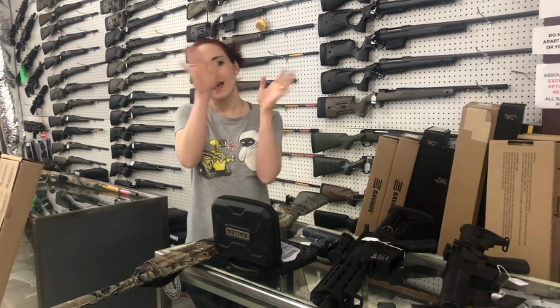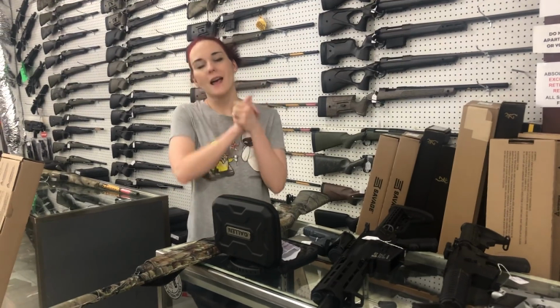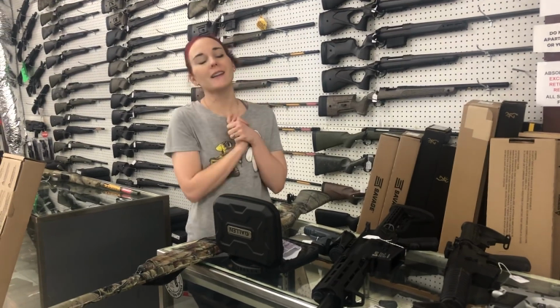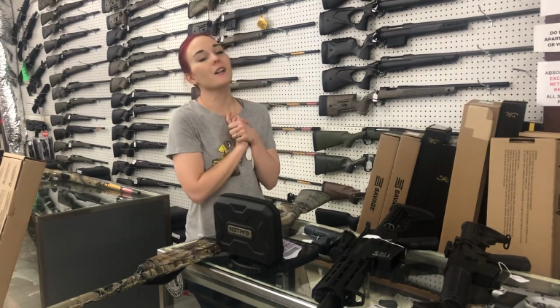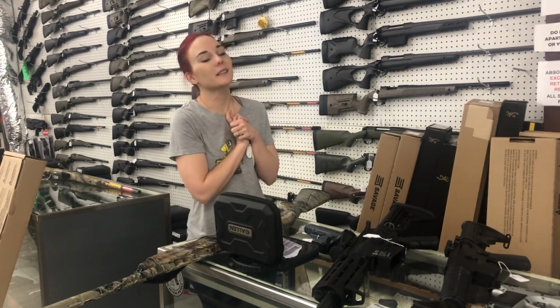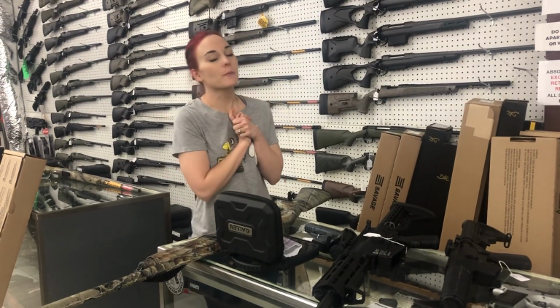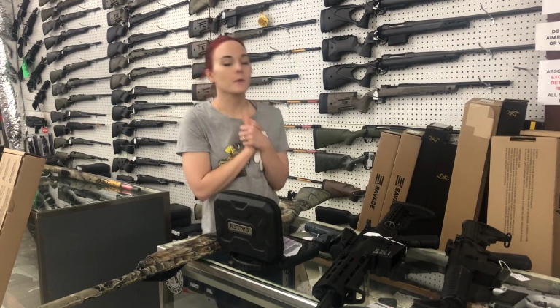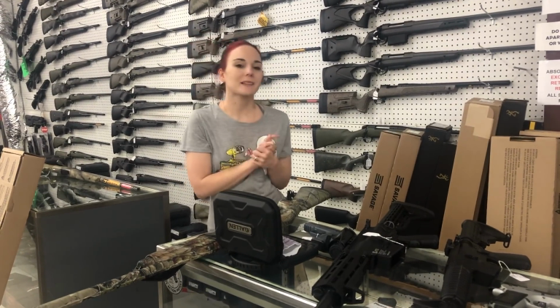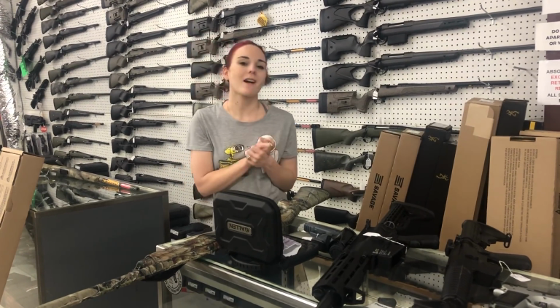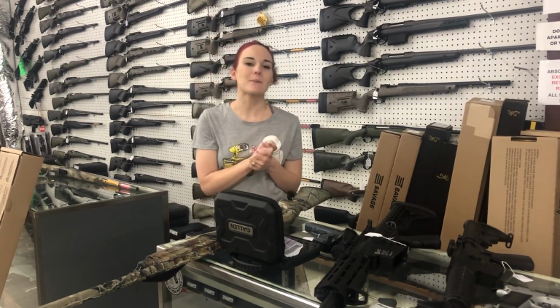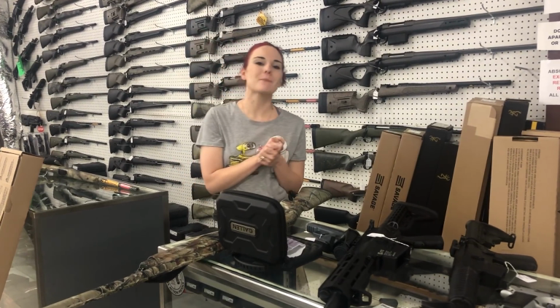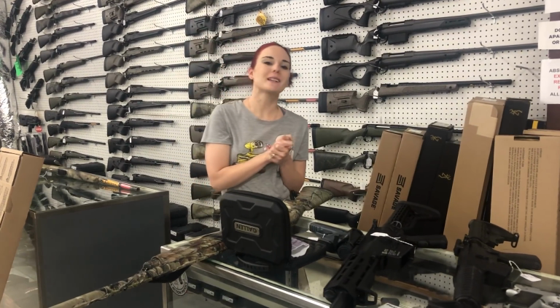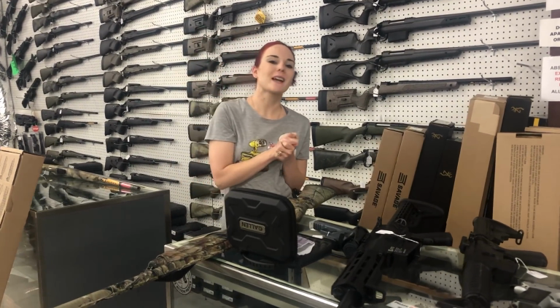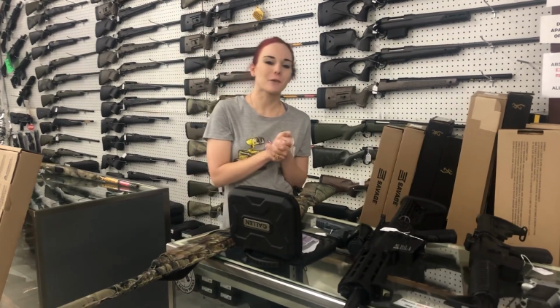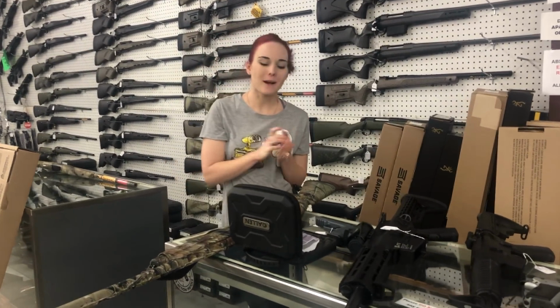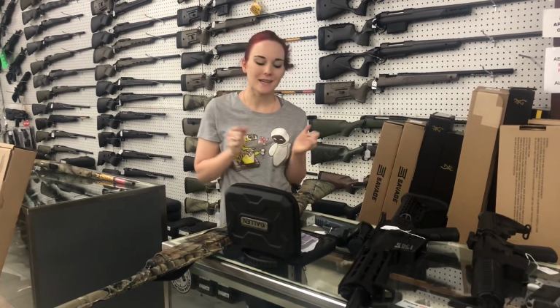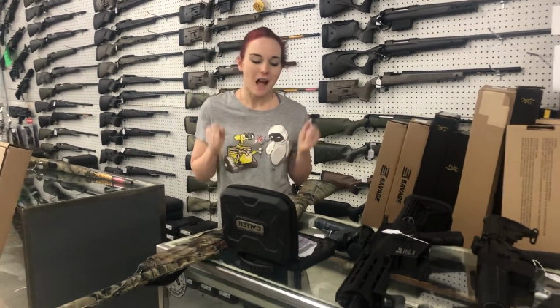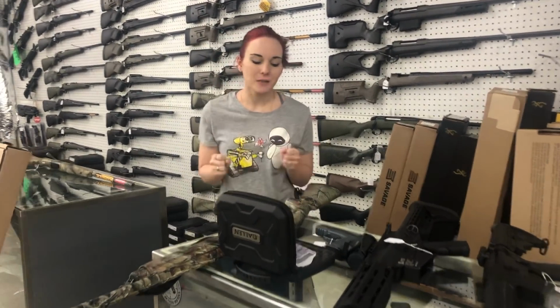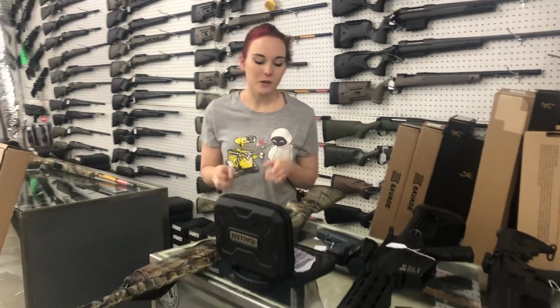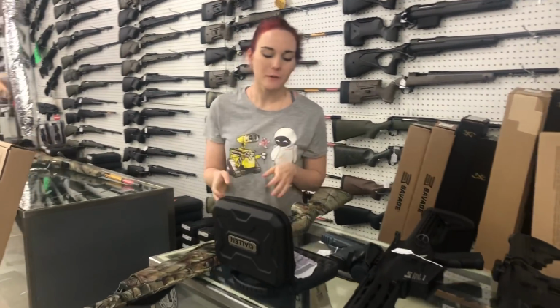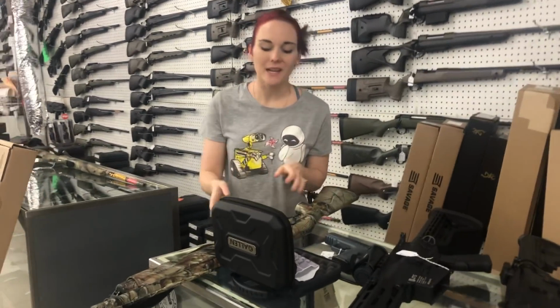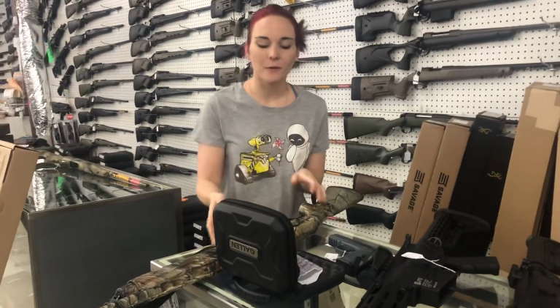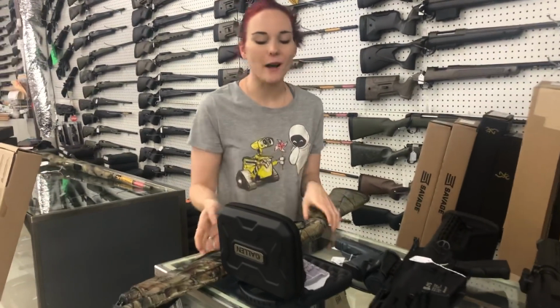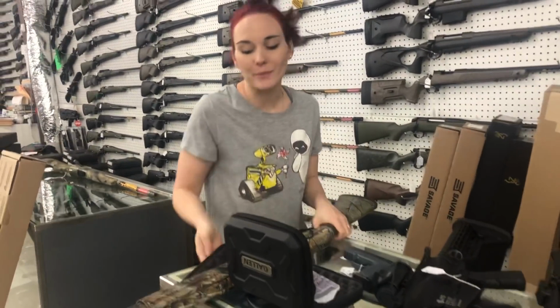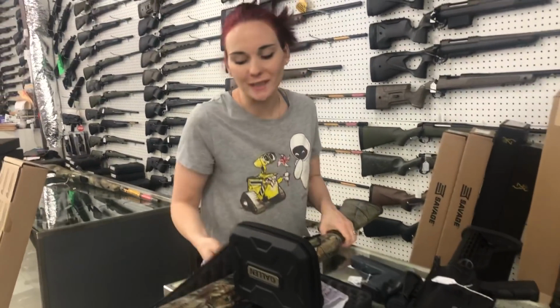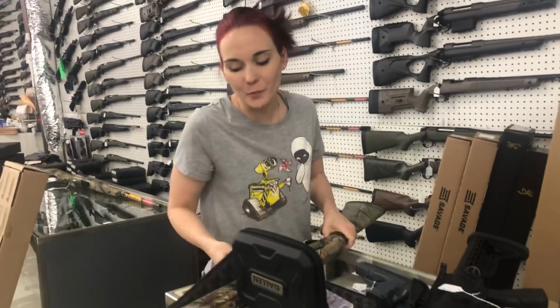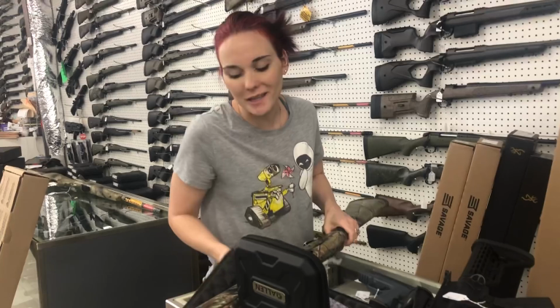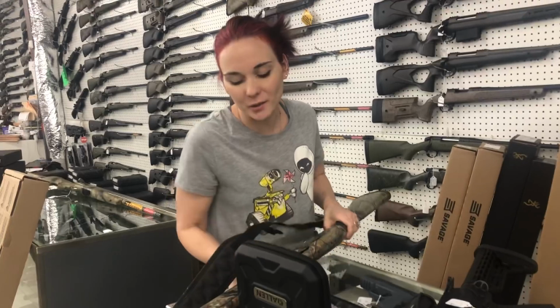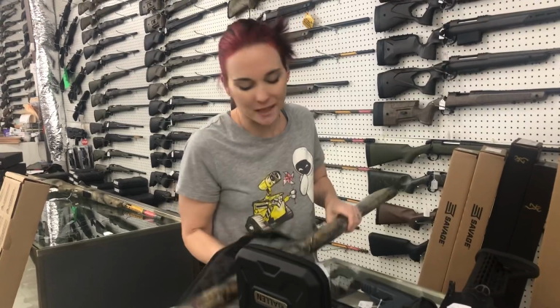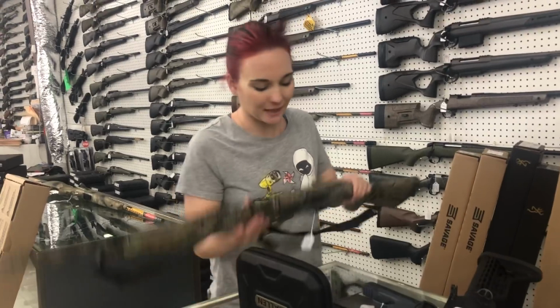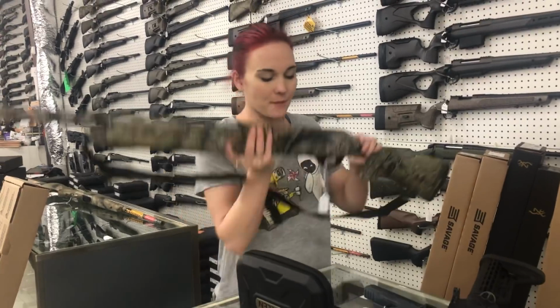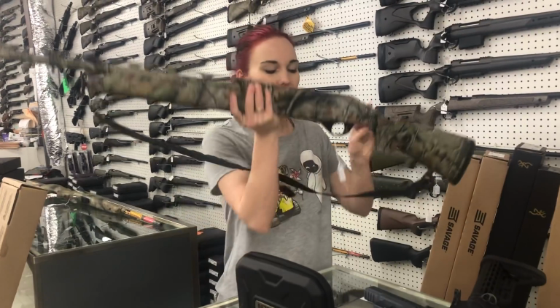Hey y'all, it's Amber from Xcel. Happy Monday everybody. I'm gonna do a quick video for y'all. I'm gonna start with the used guns that came in.